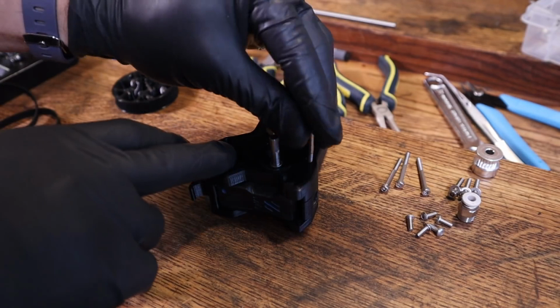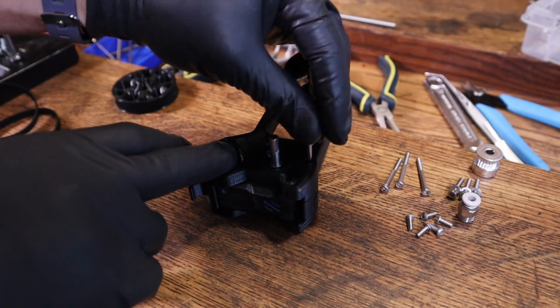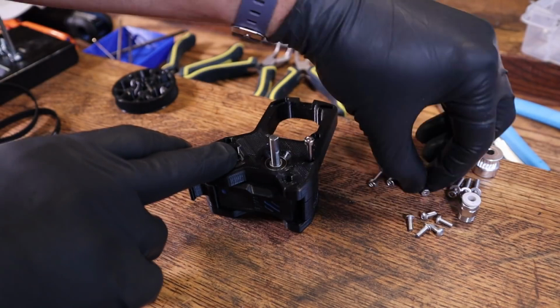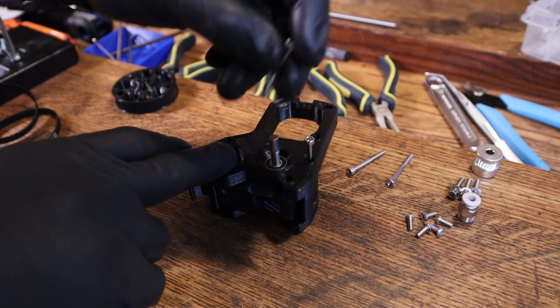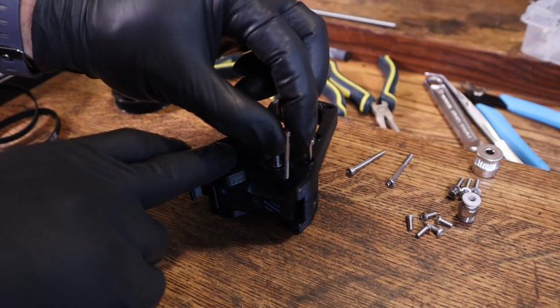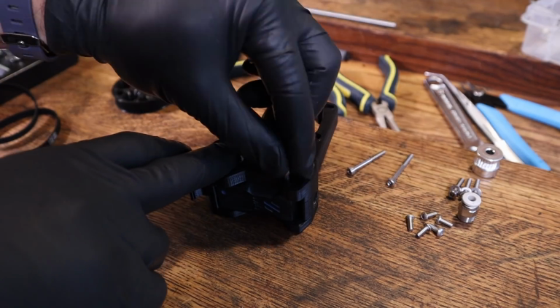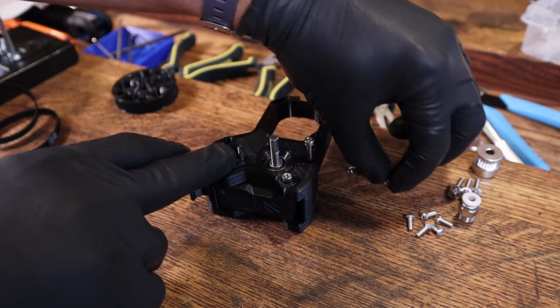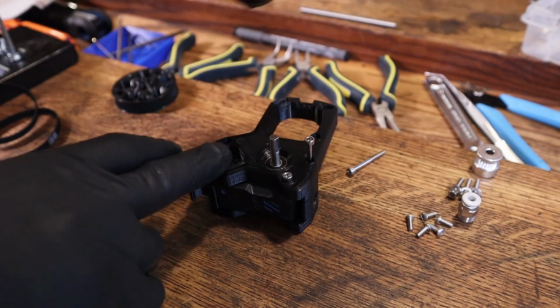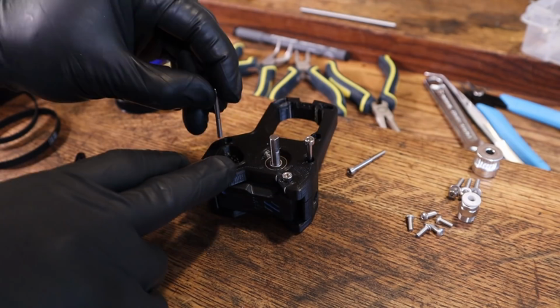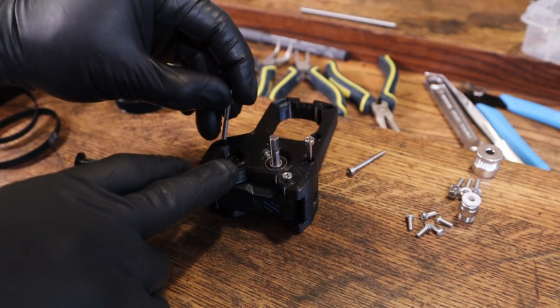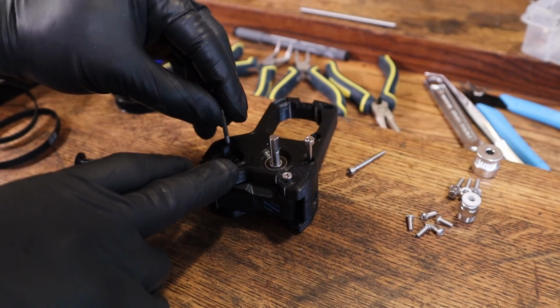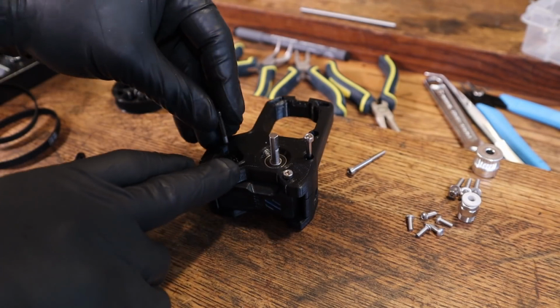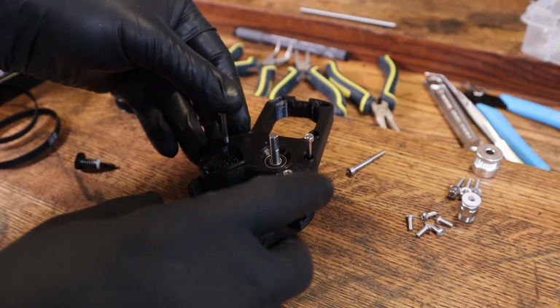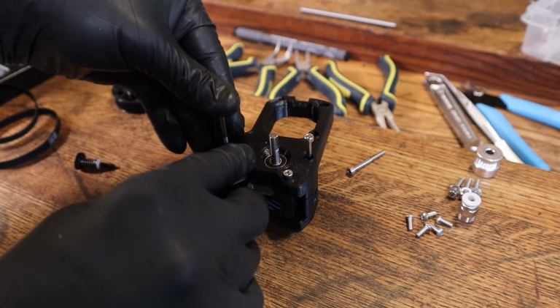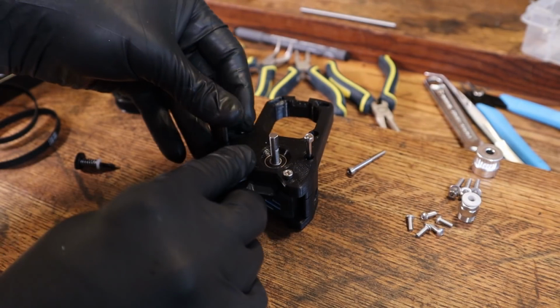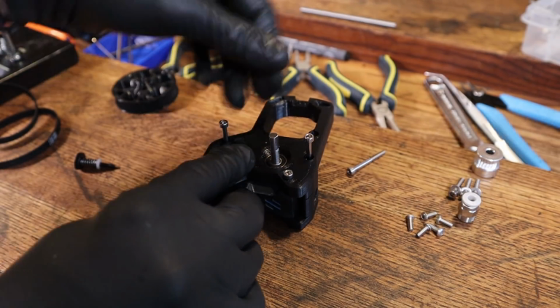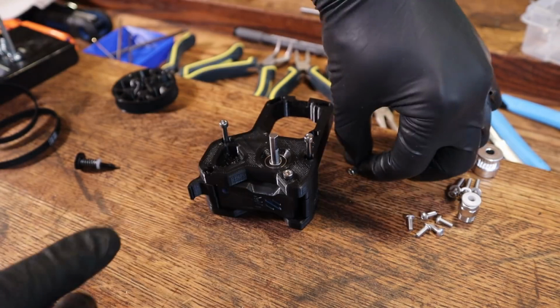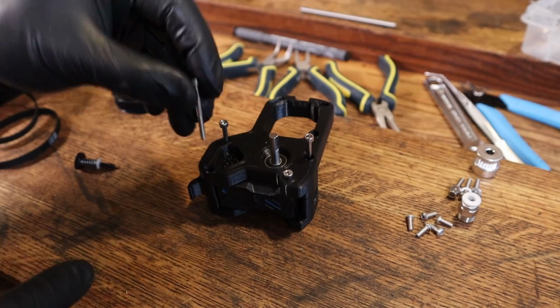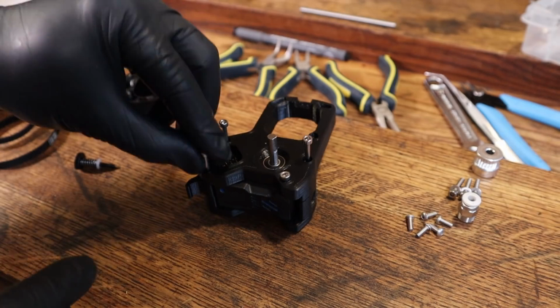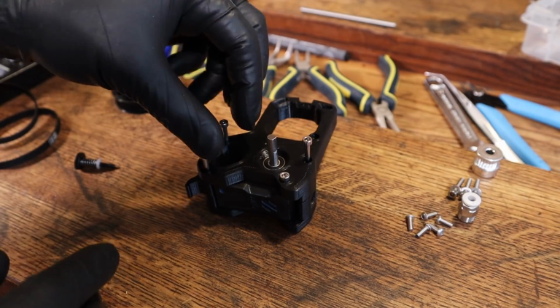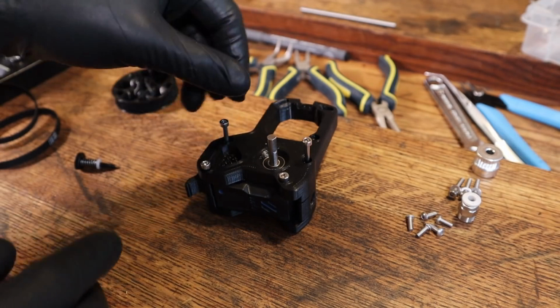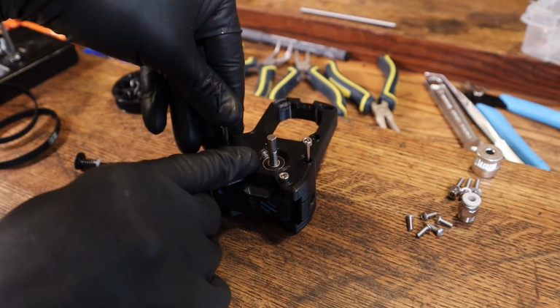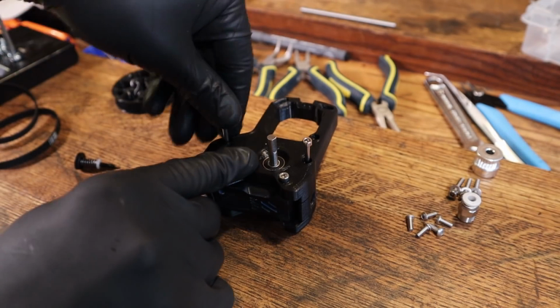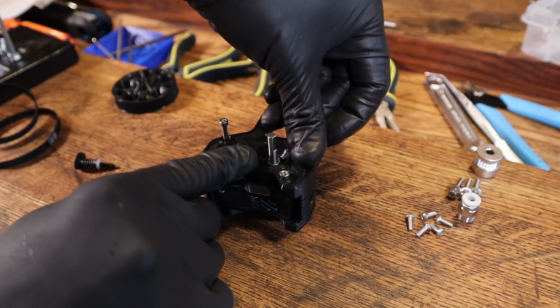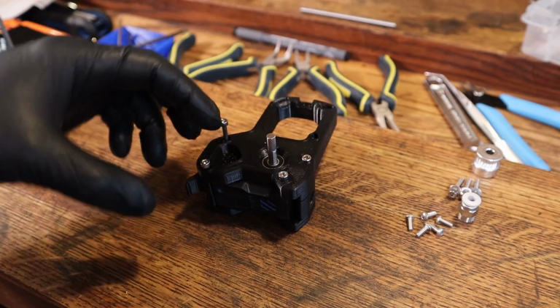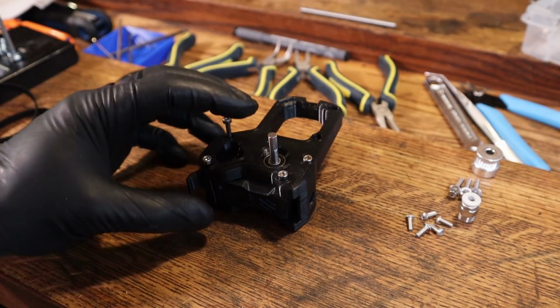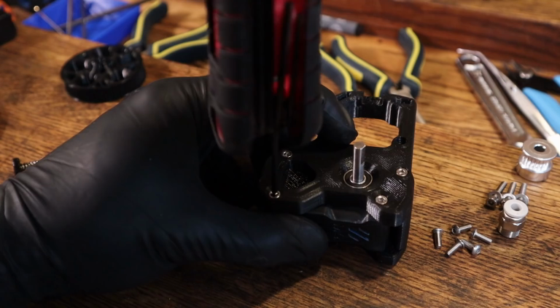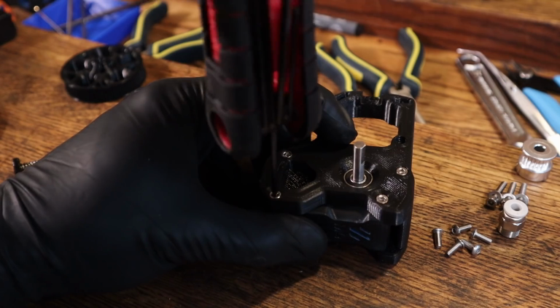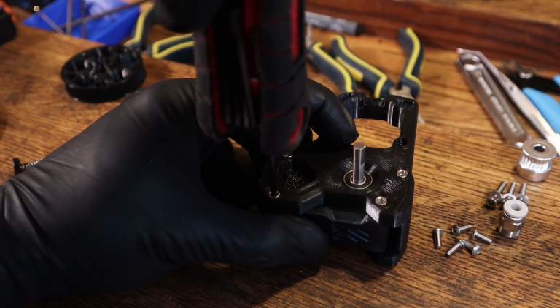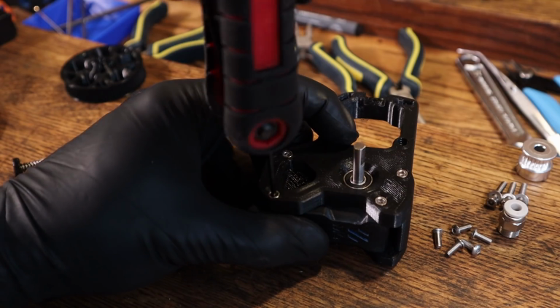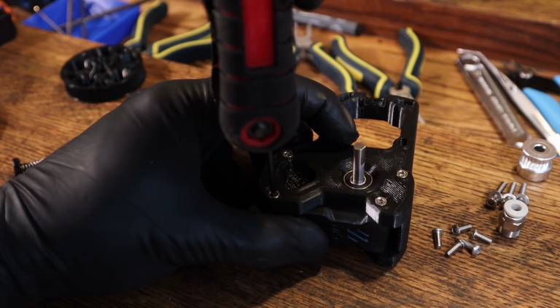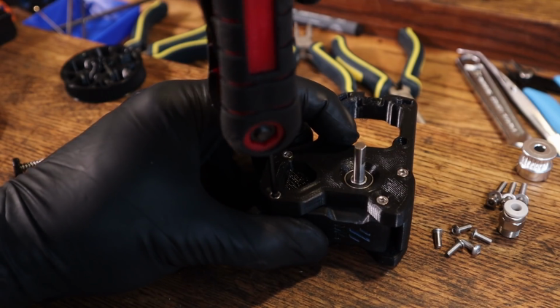I have already gone ahead and reamed the holes using a 3mm drill bit. The bolts tend to be a little bit snug in those holes and reaming does help during assembly.